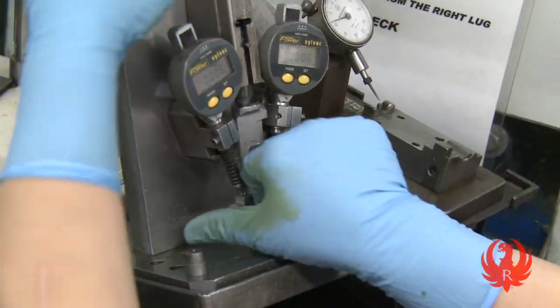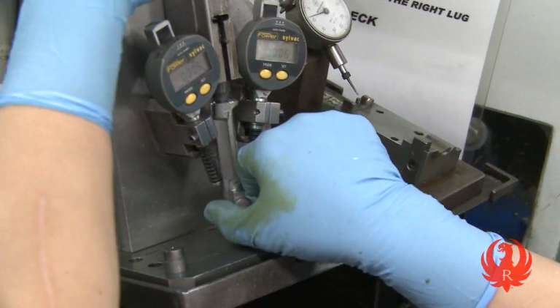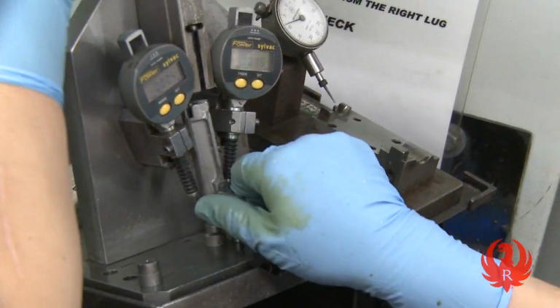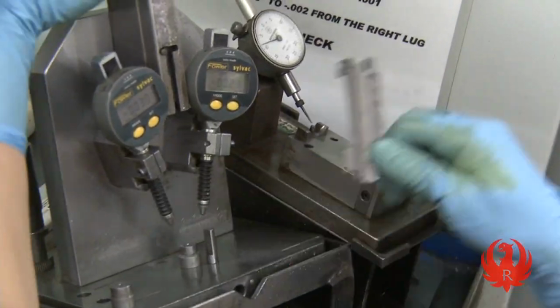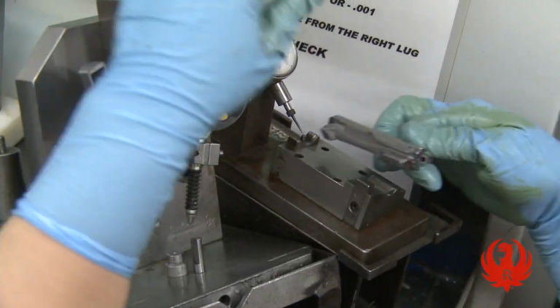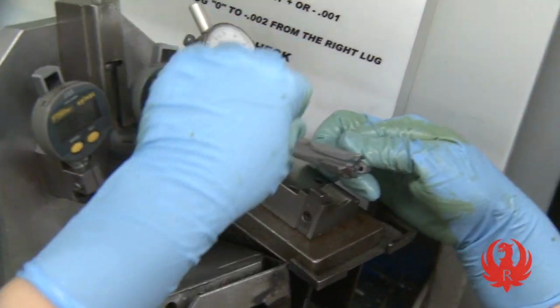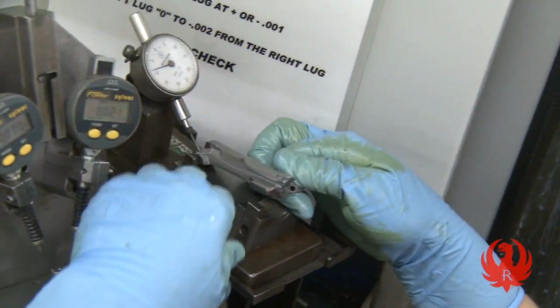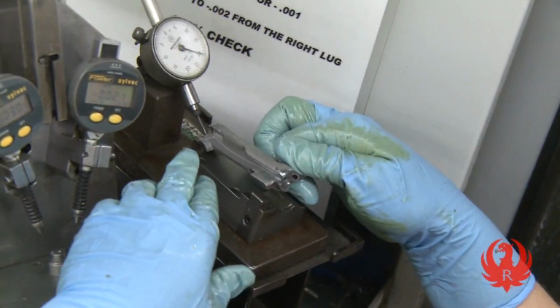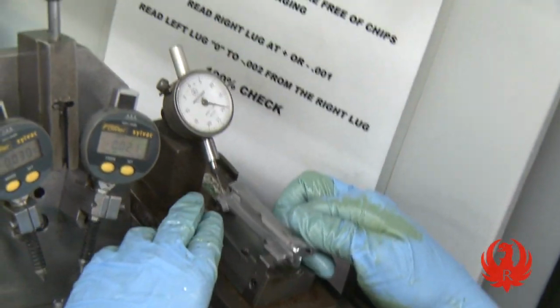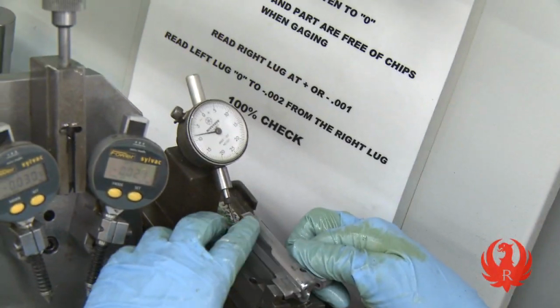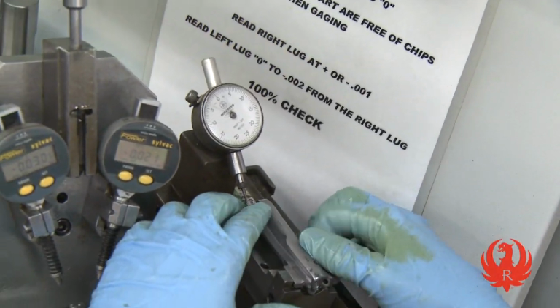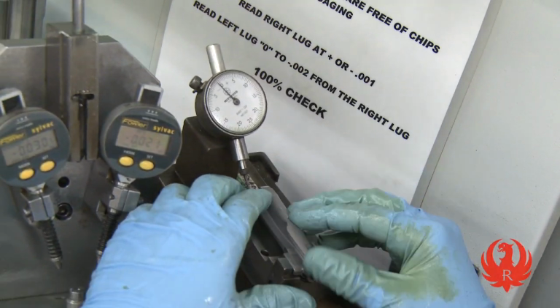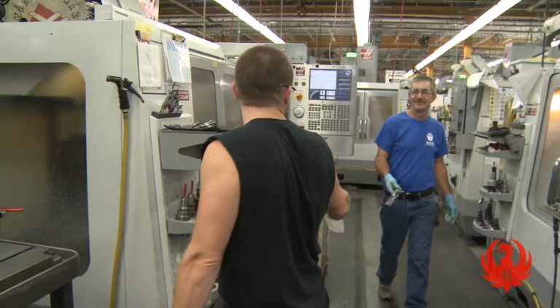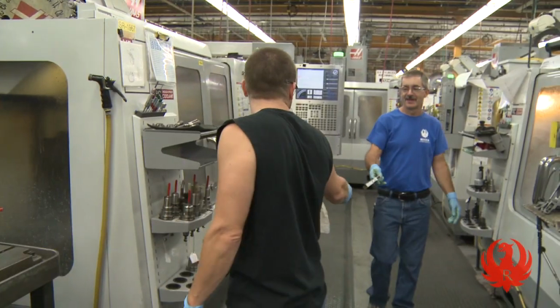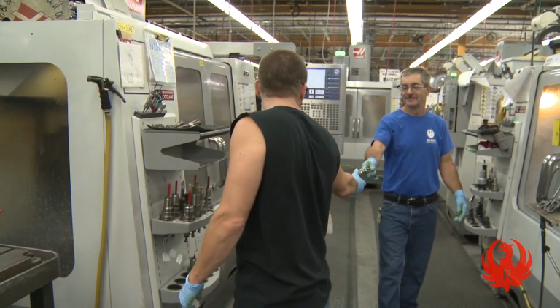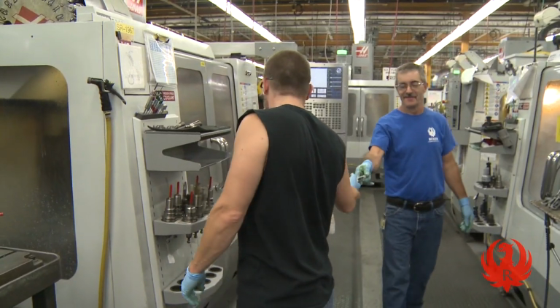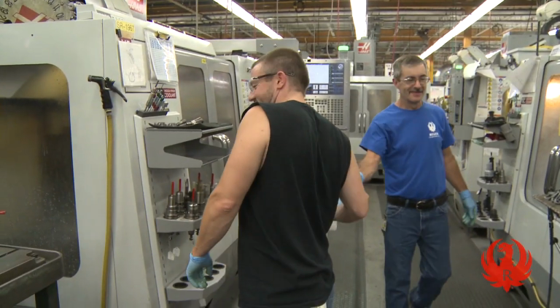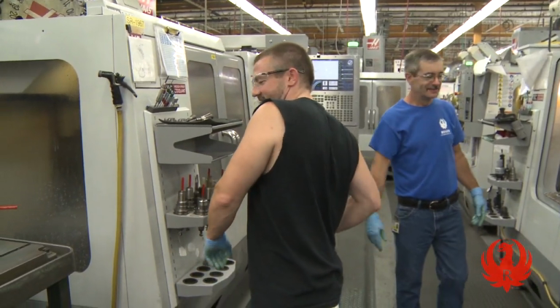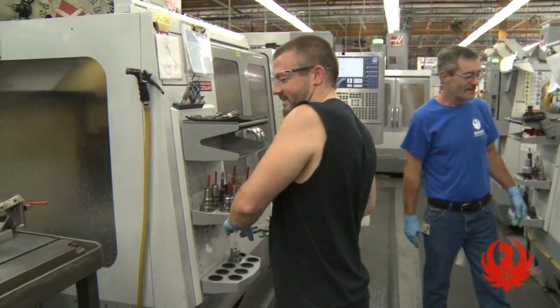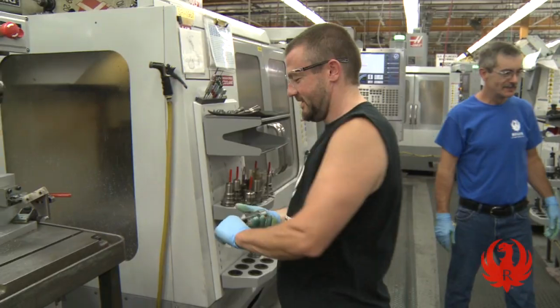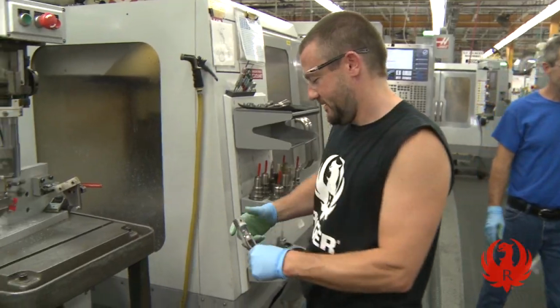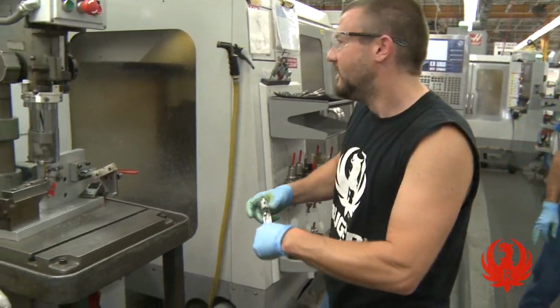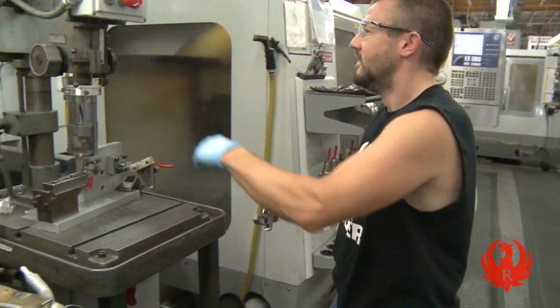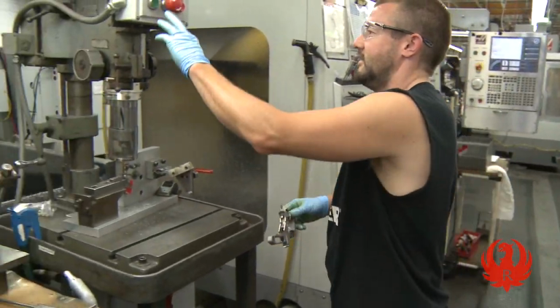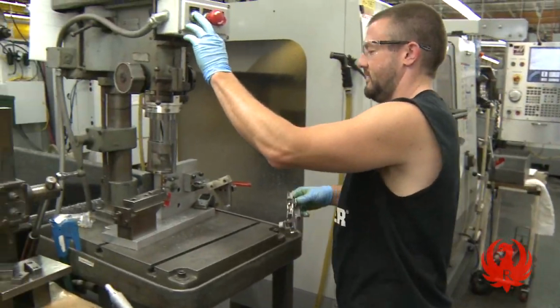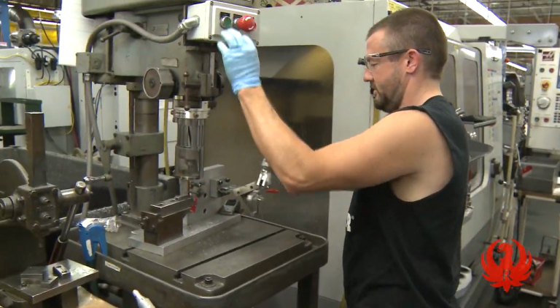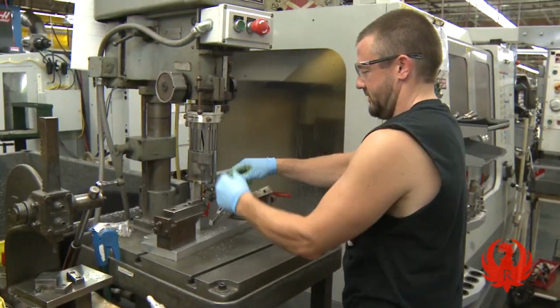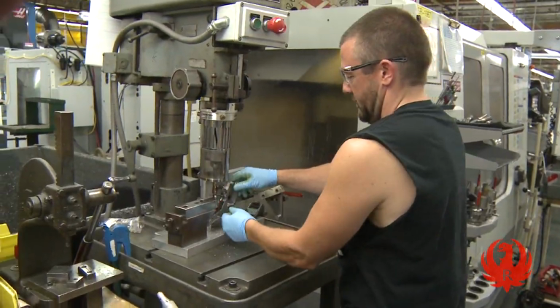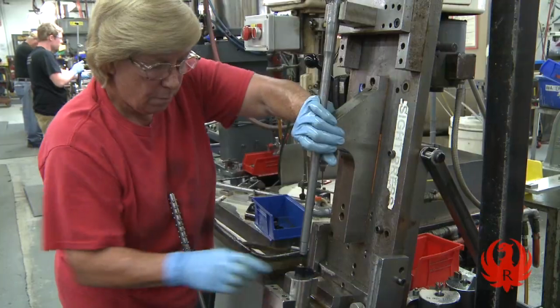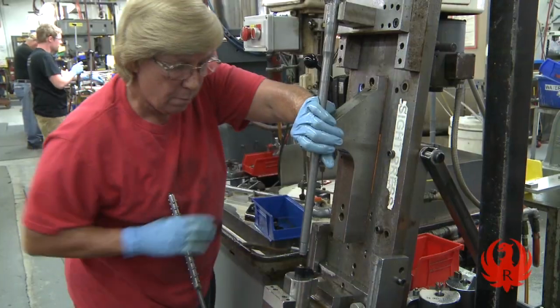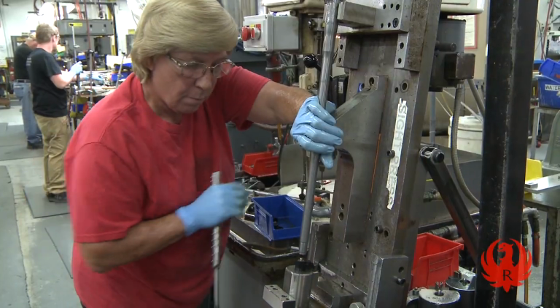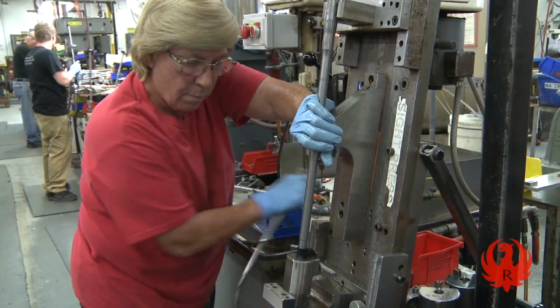The consistency, organization, and speed of machining one-piece flow at Ruger are what separates us from the competition.